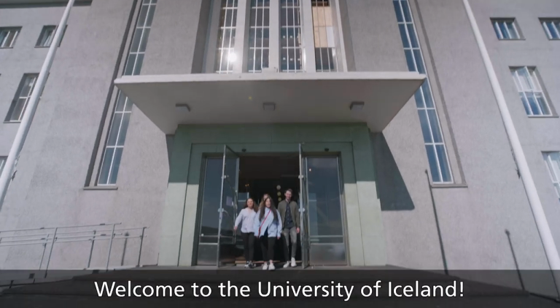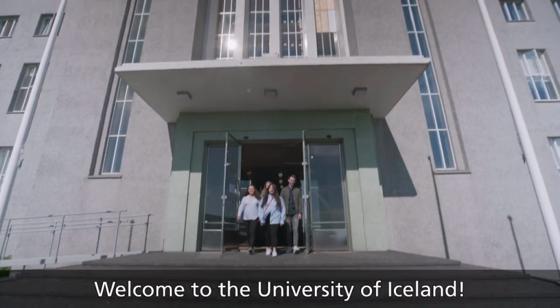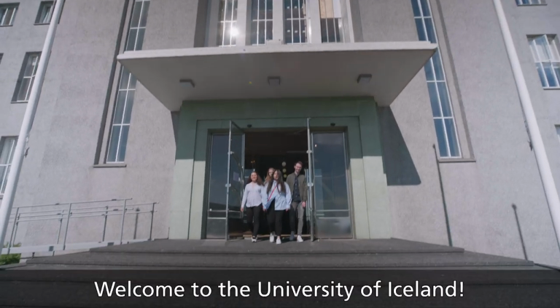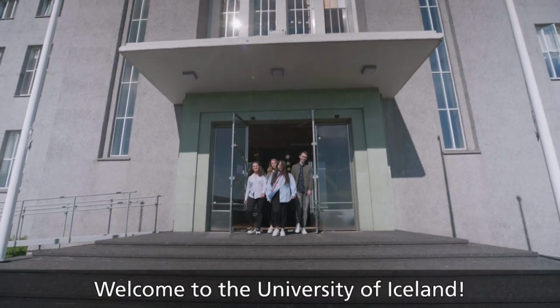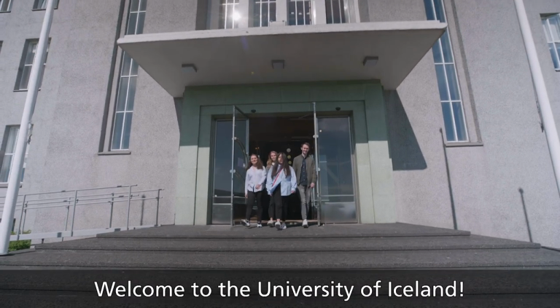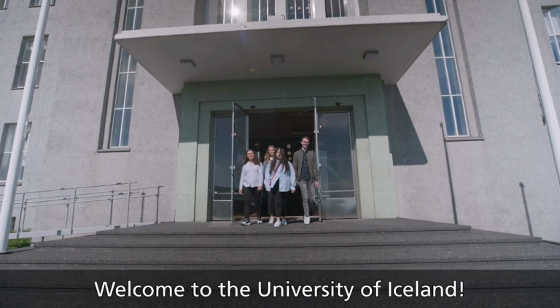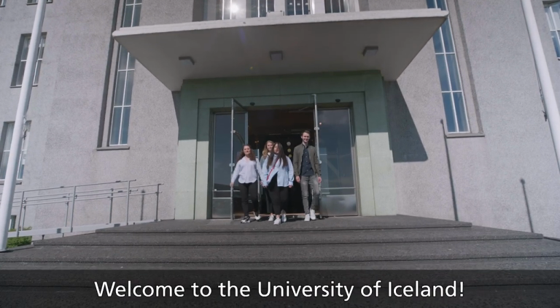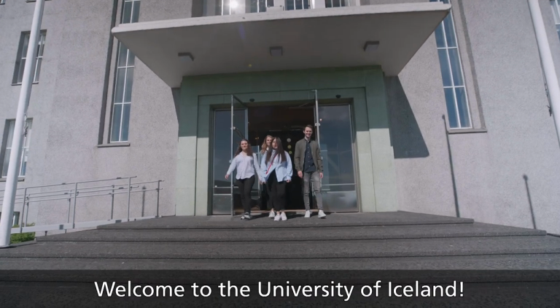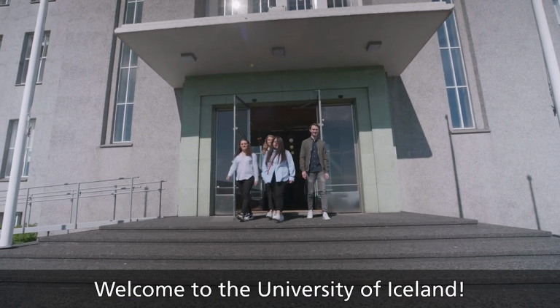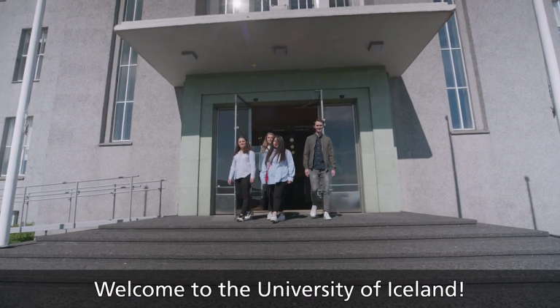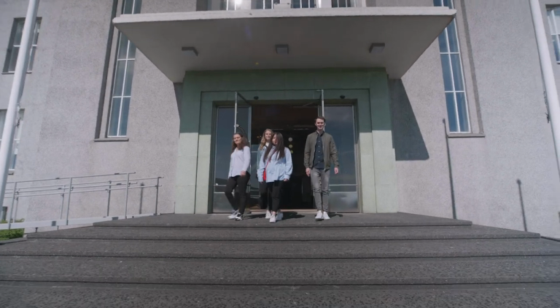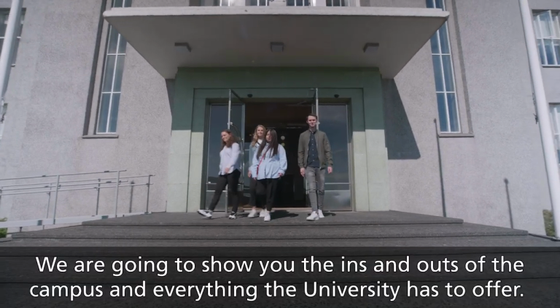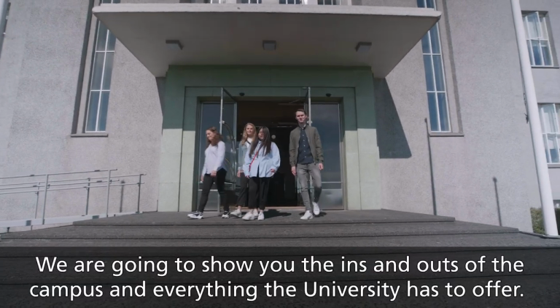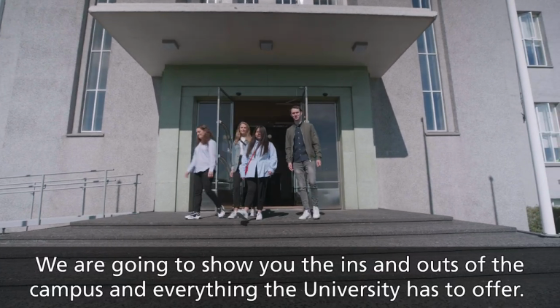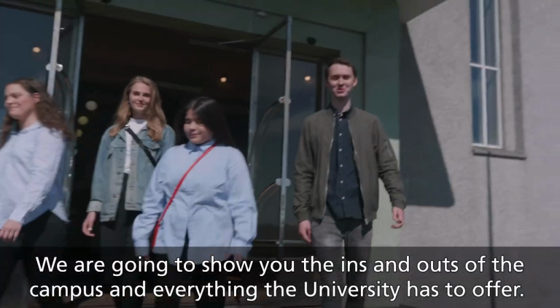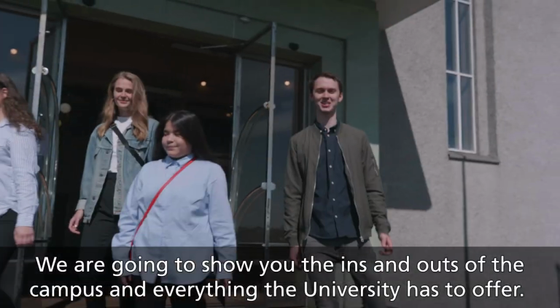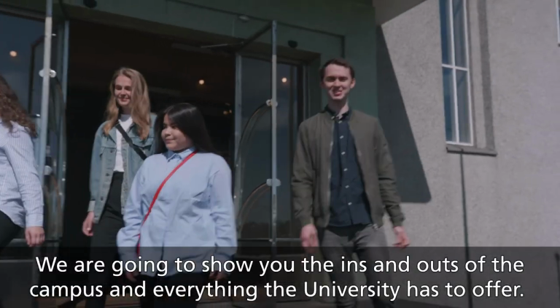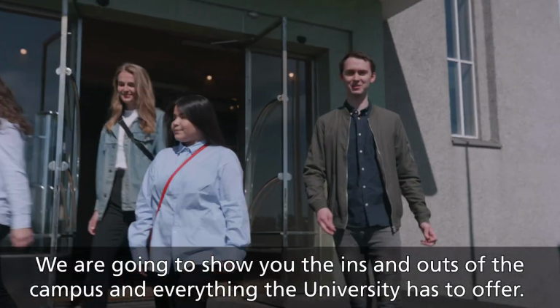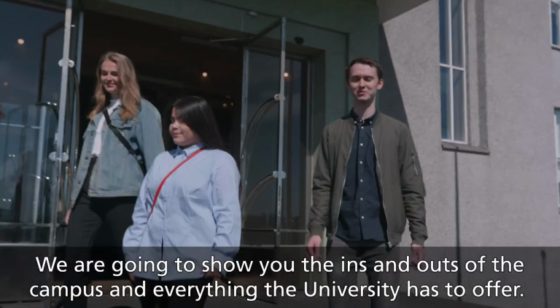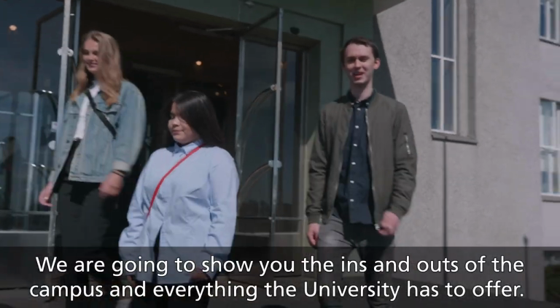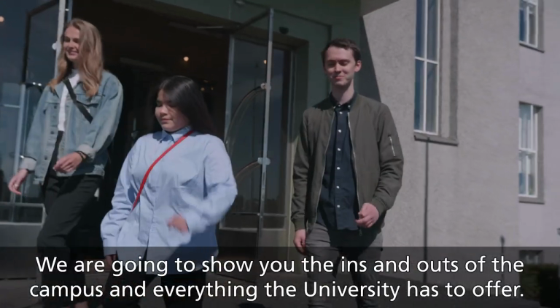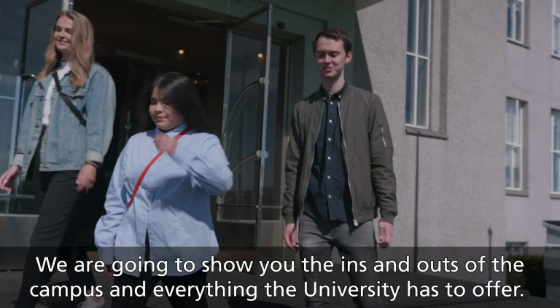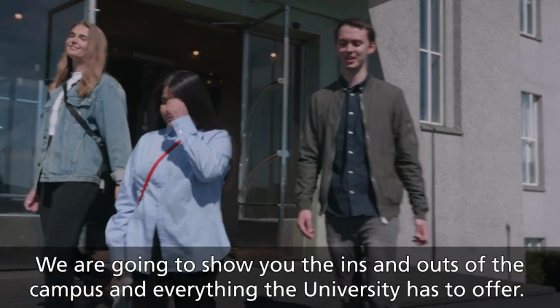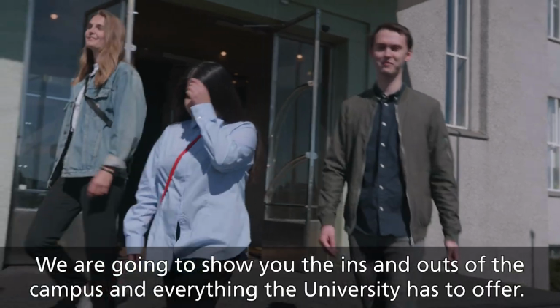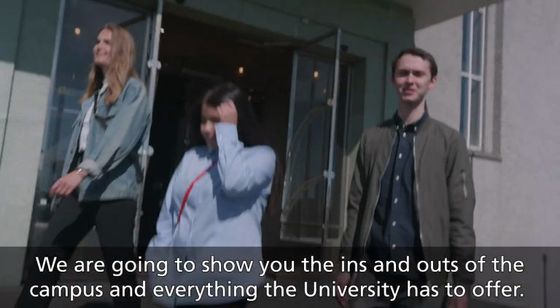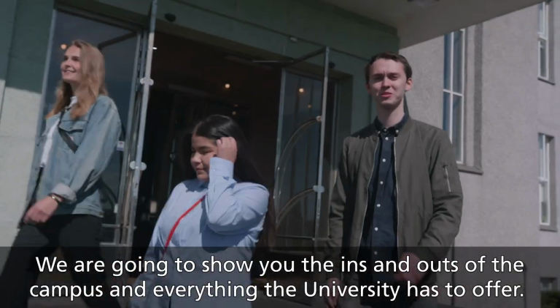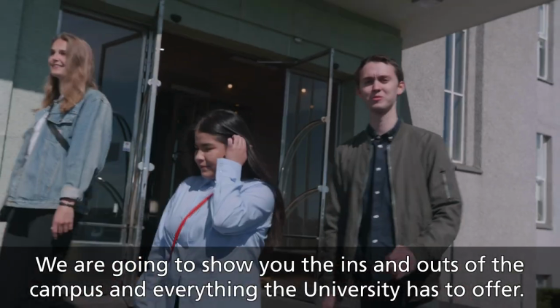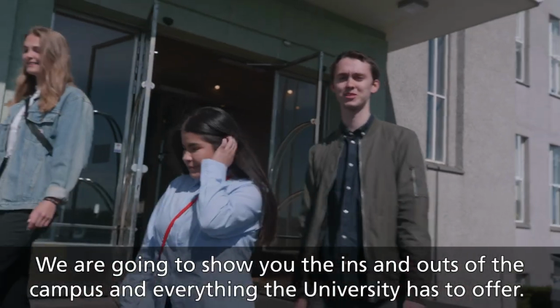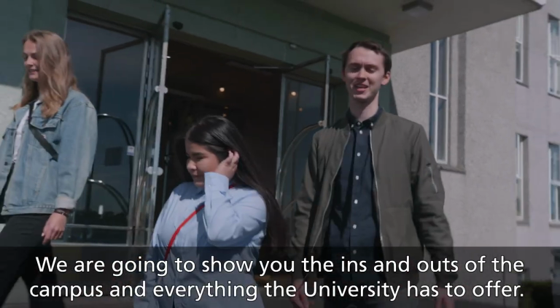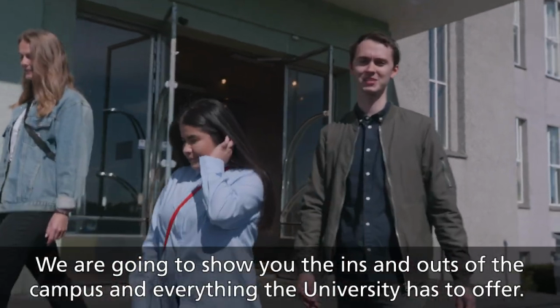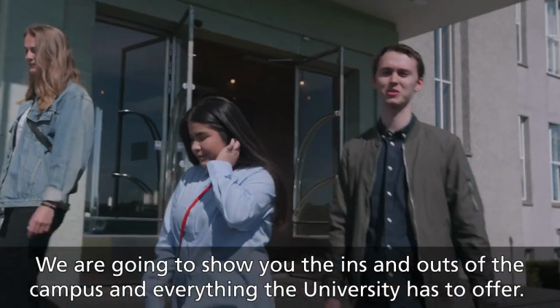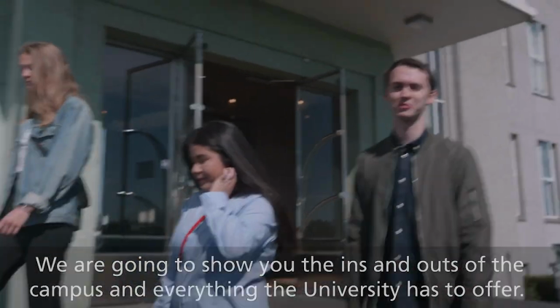Welcome to the University of Iceland. We're going to show you the ins and outs of campus and everything the university has to offer.